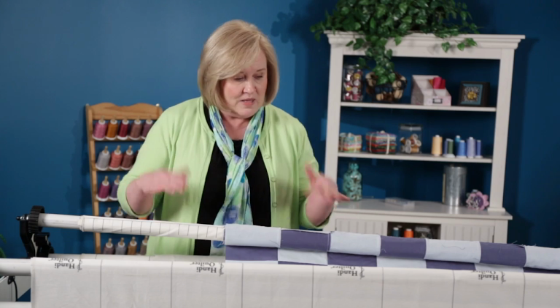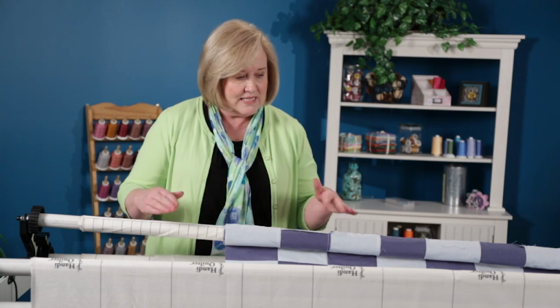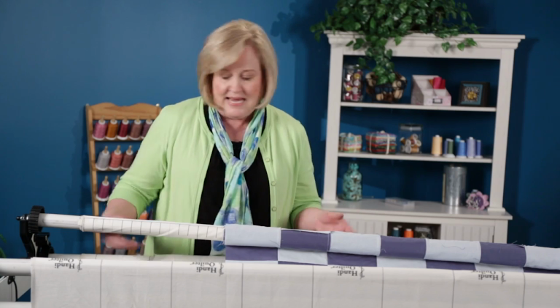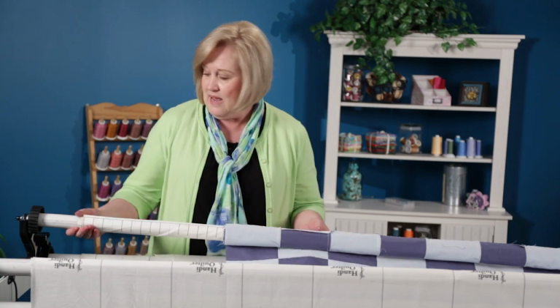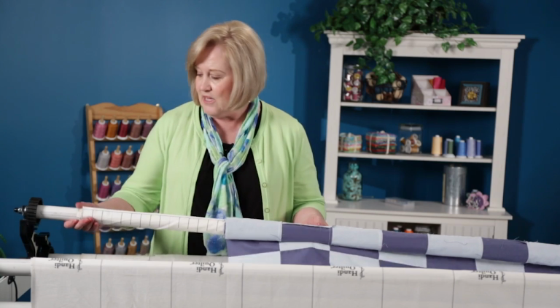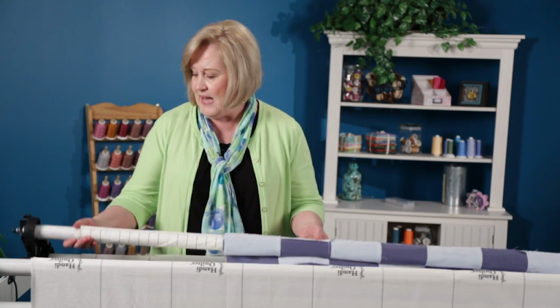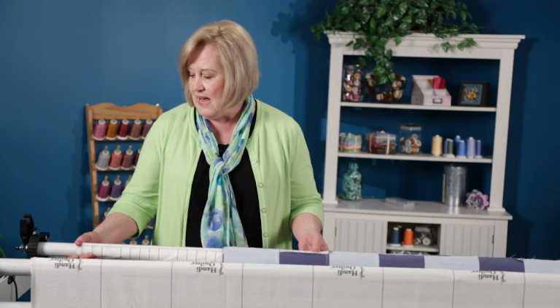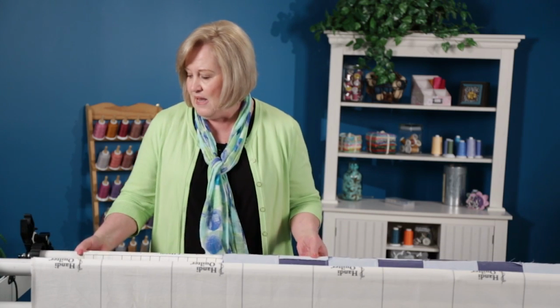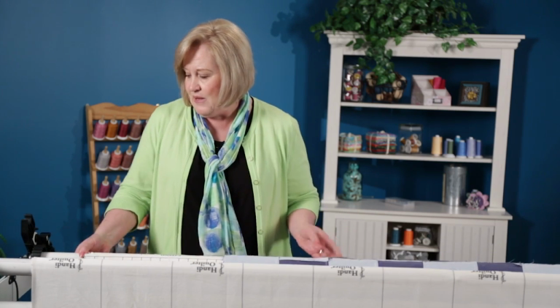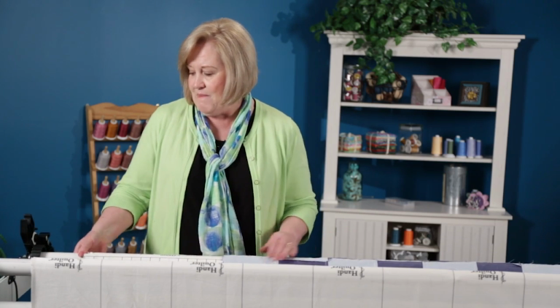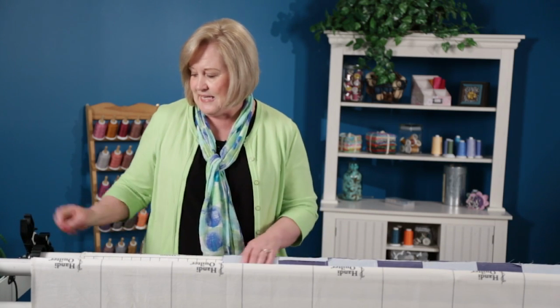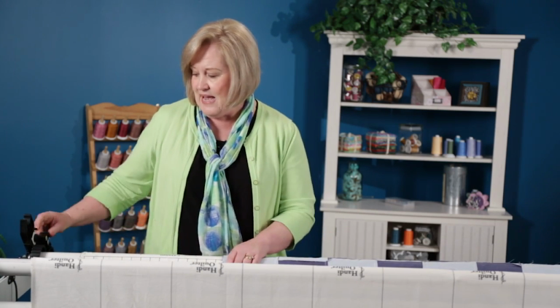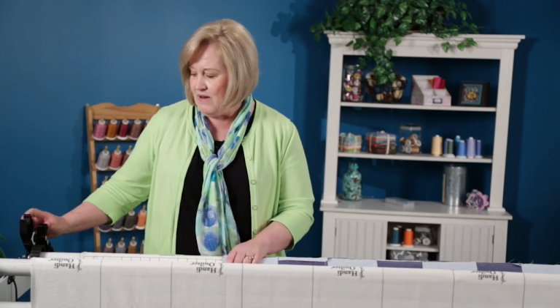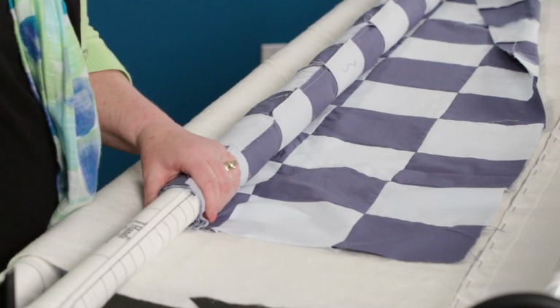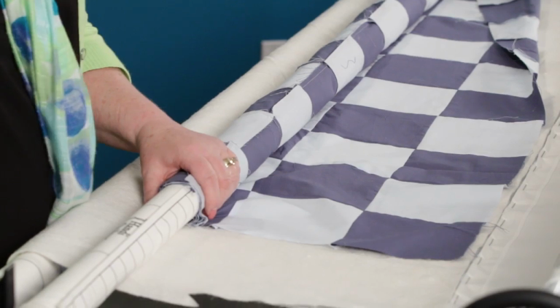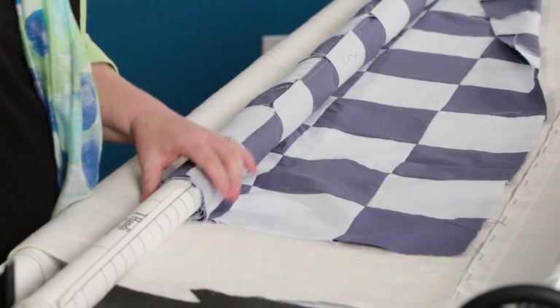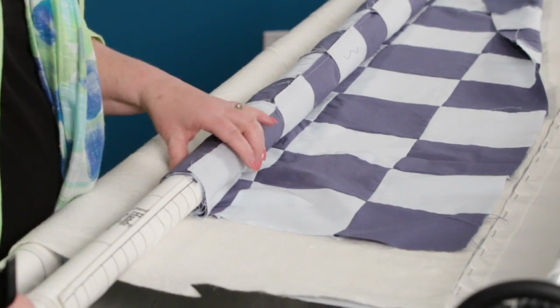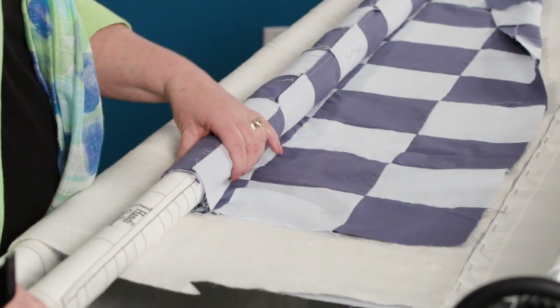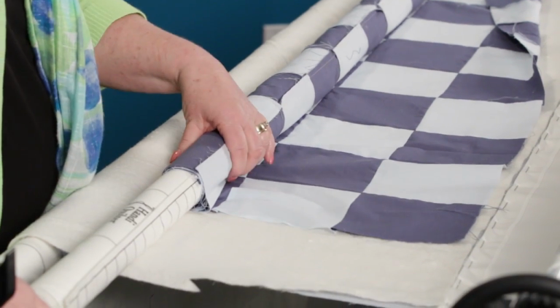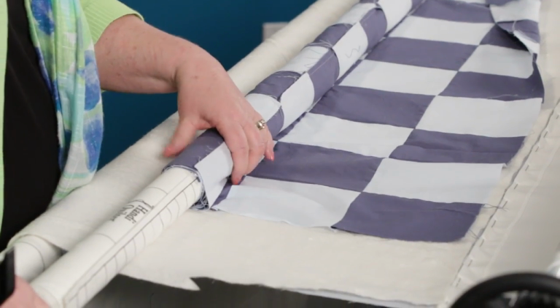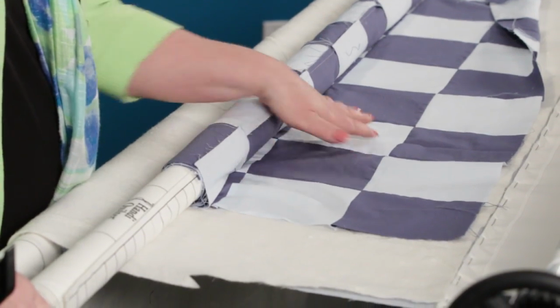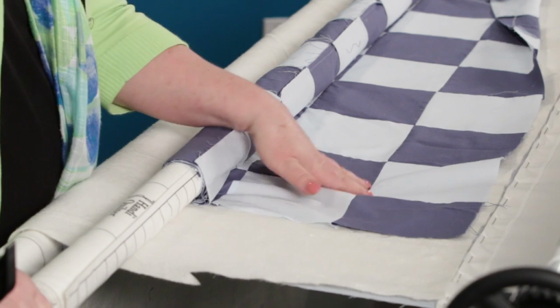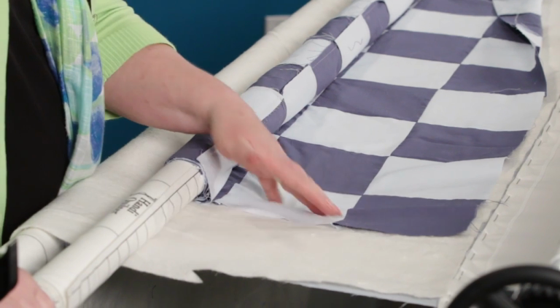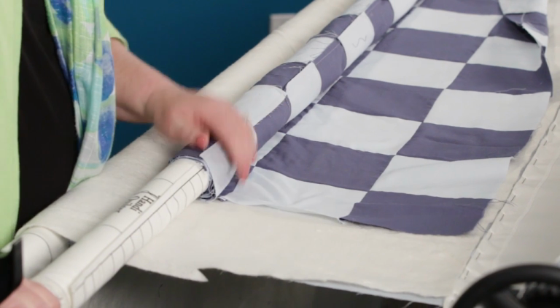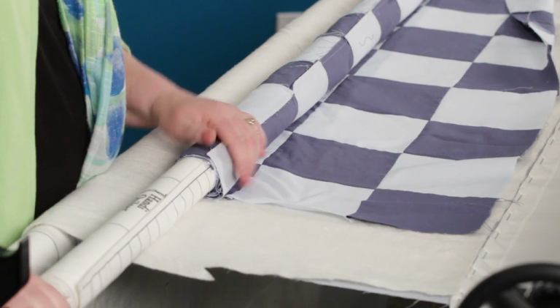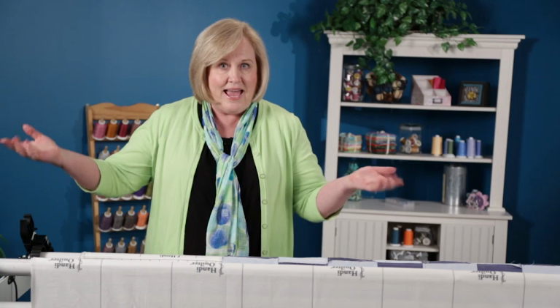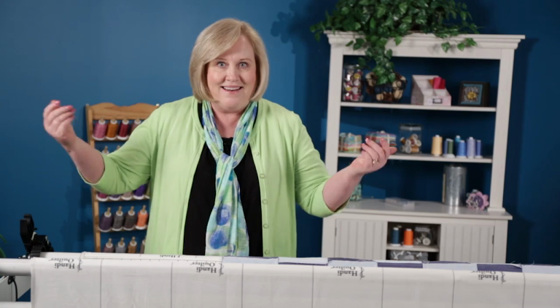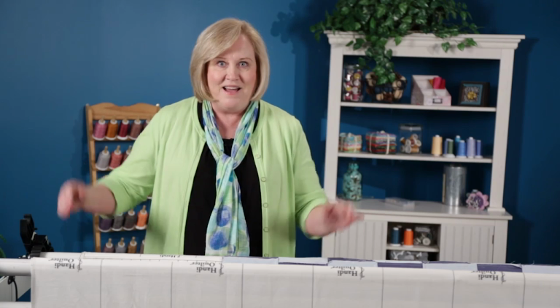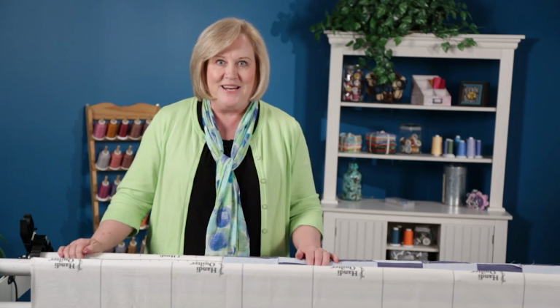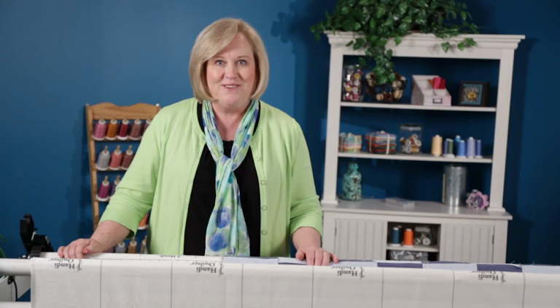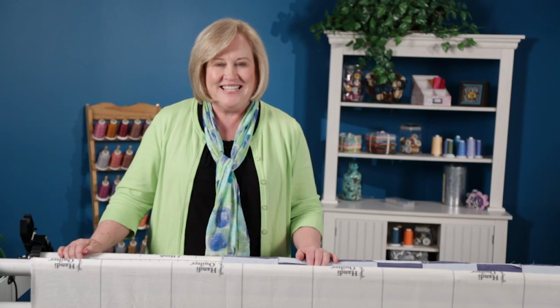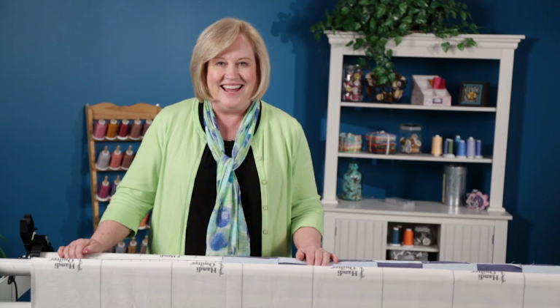Once it's done, I can go ahead, put that back down, put my ratchet down, tension it up the way I need, and I'm ready to quilt again.